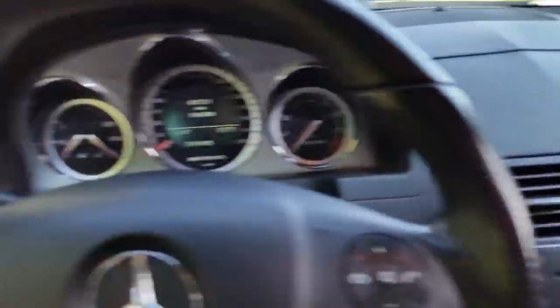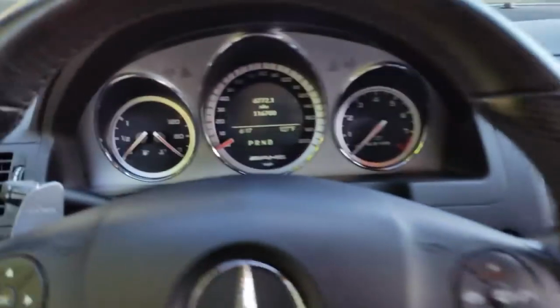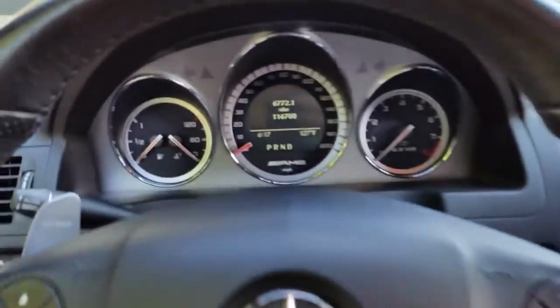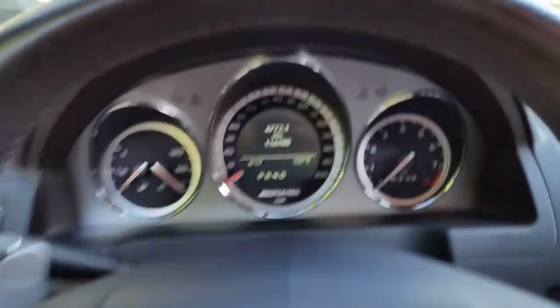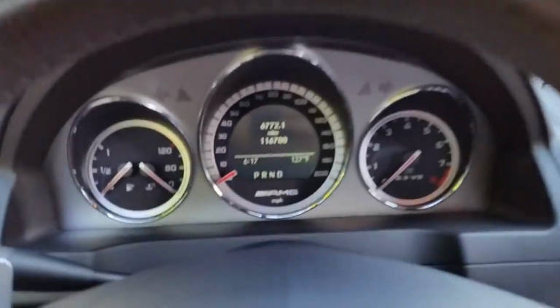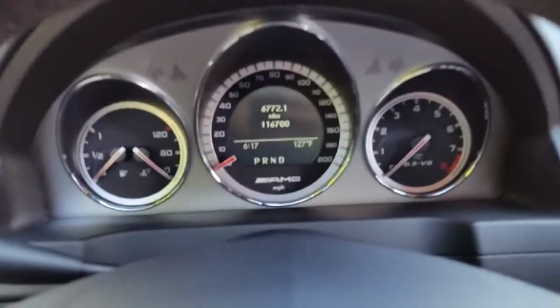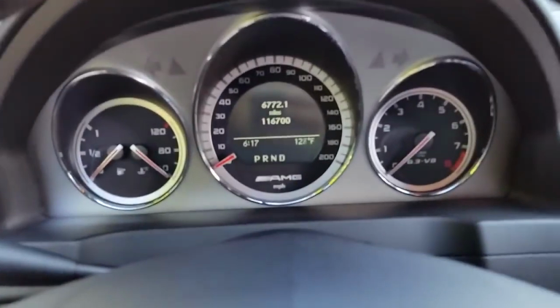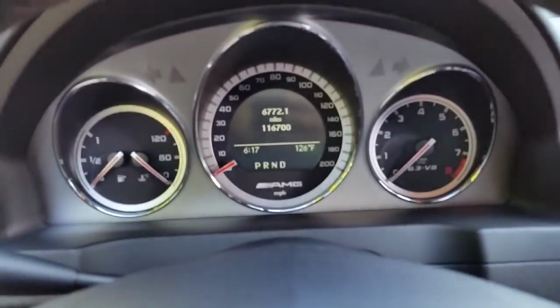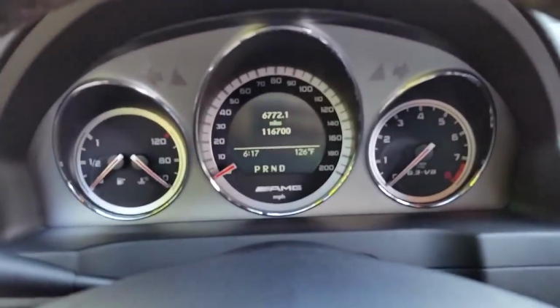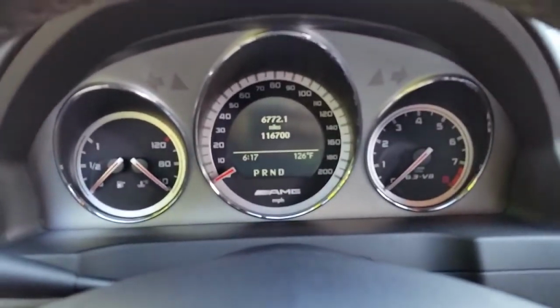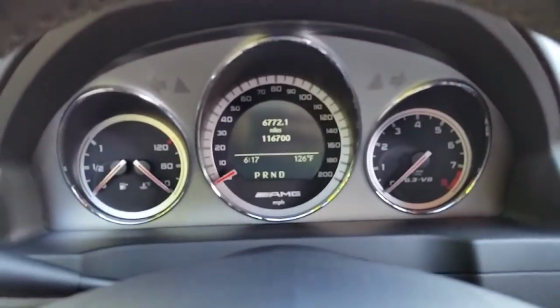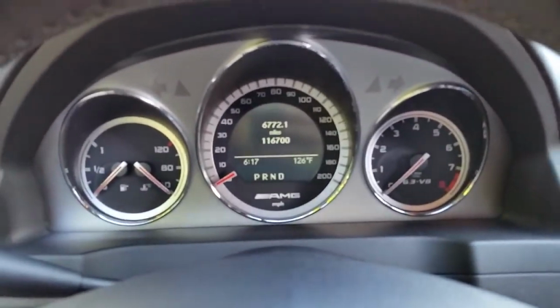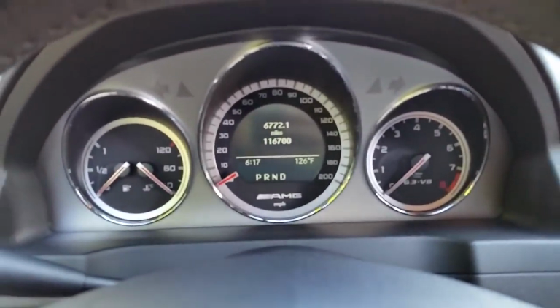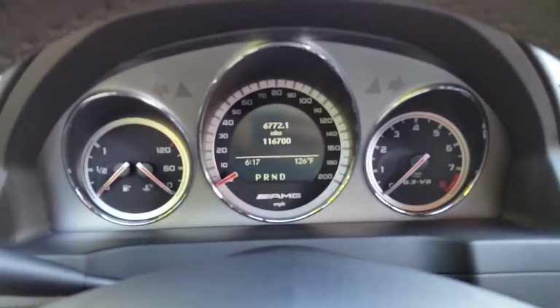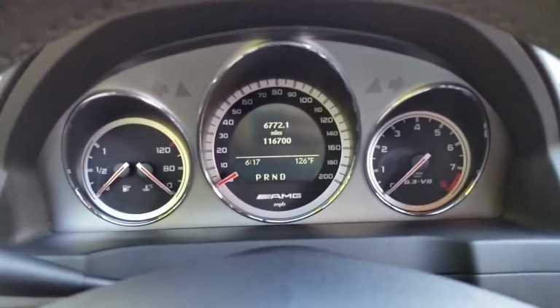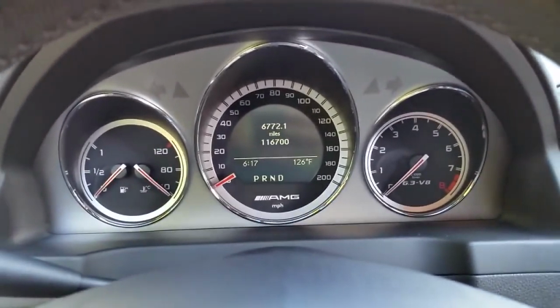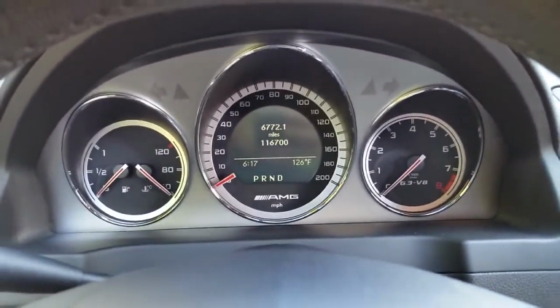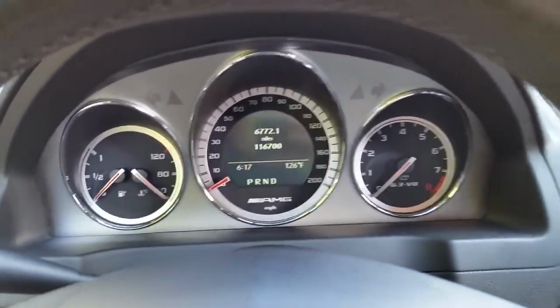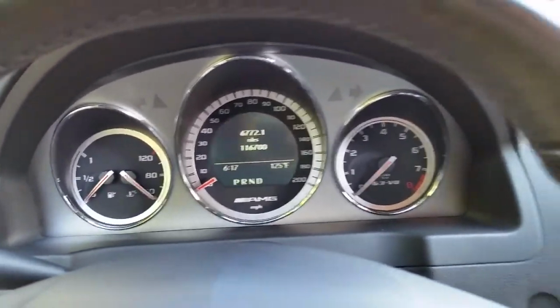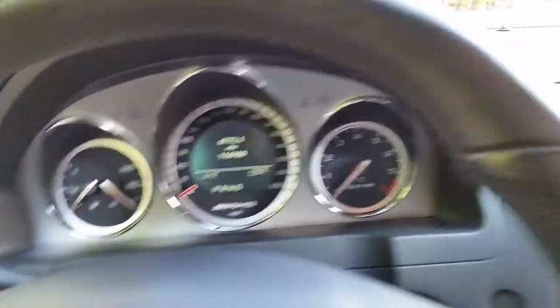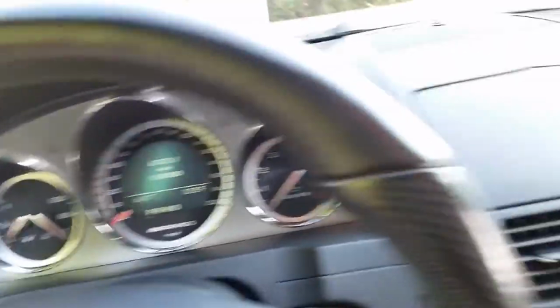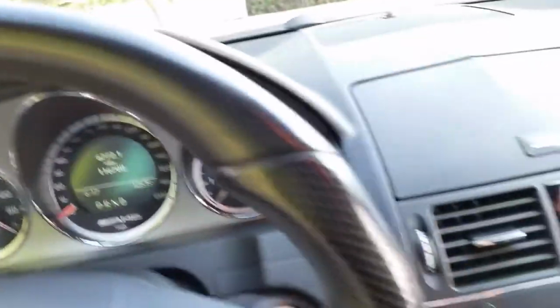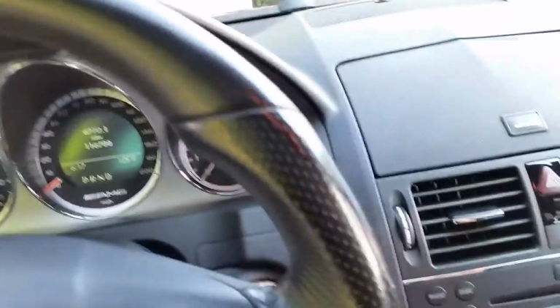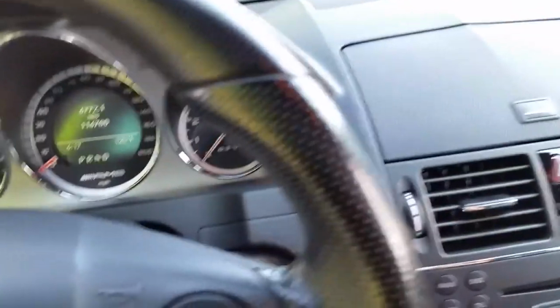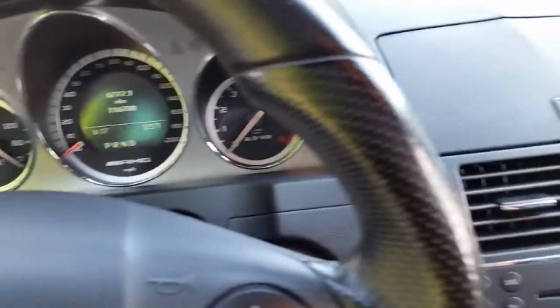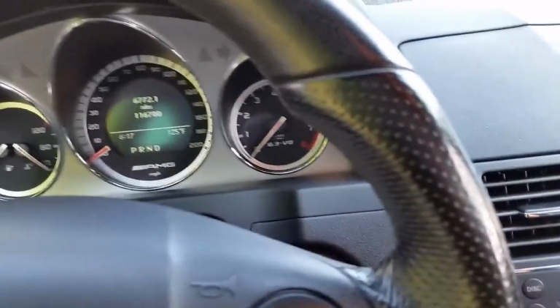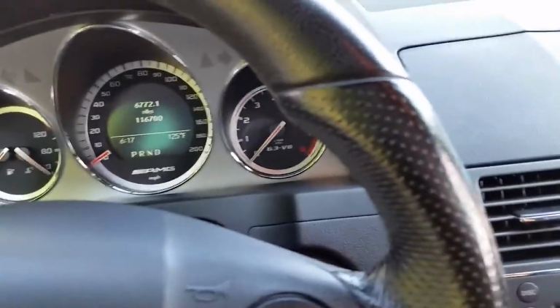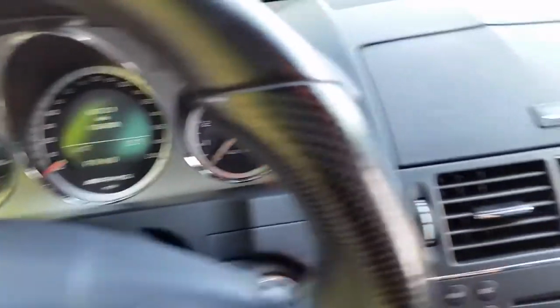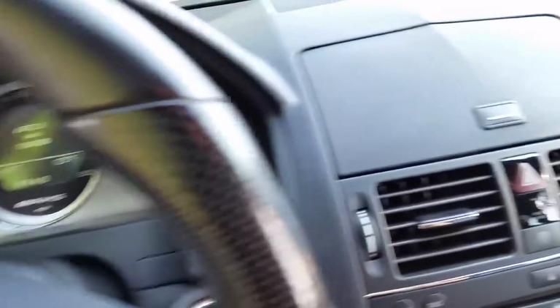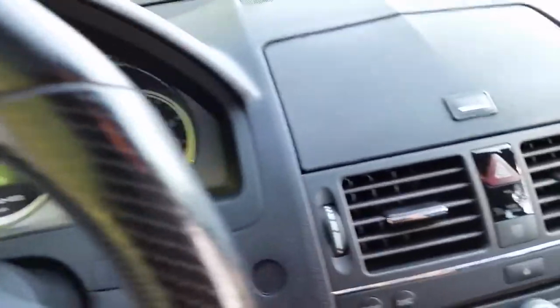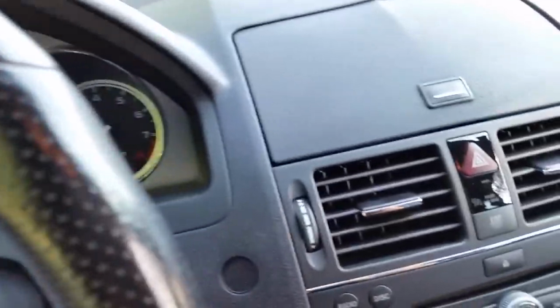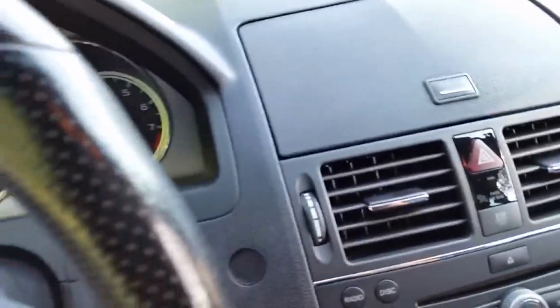Look how many miles I got in this thing — 116,000 miles and the thing still runs great too.